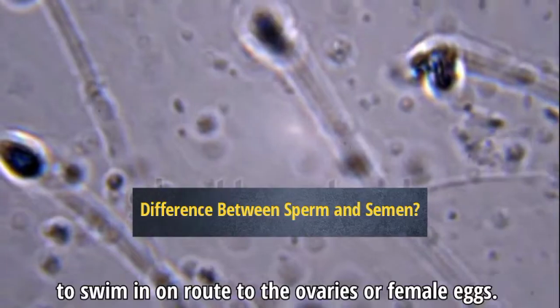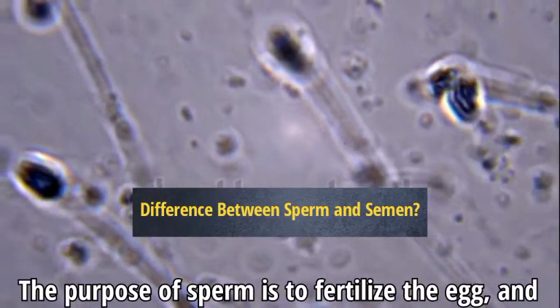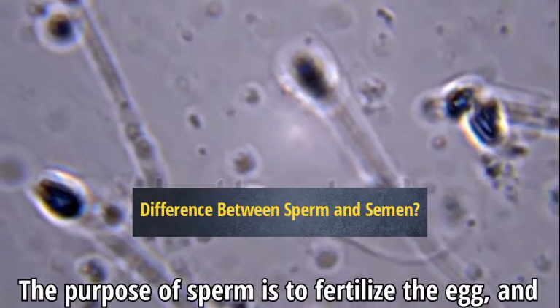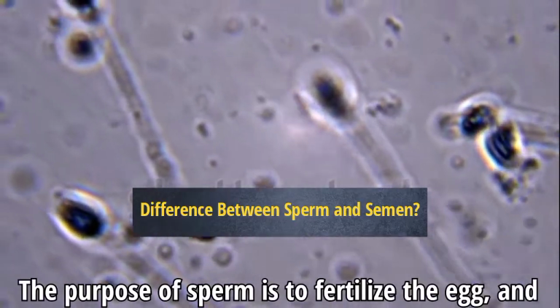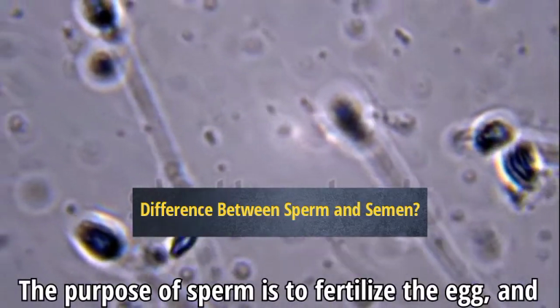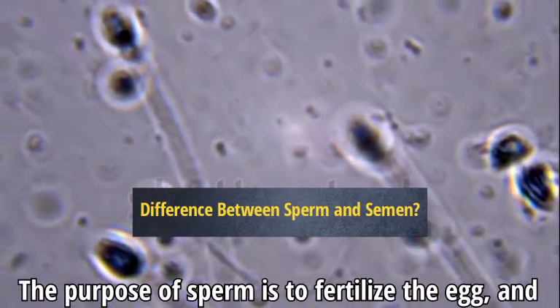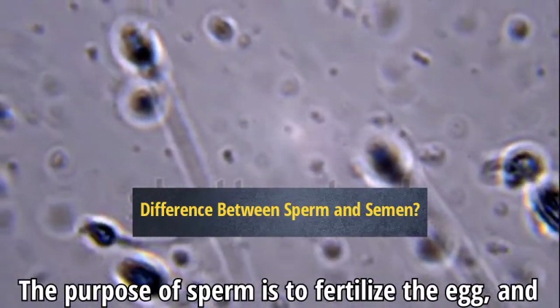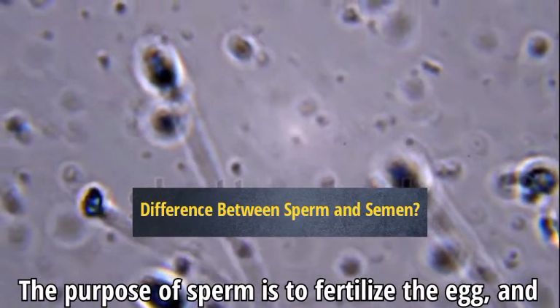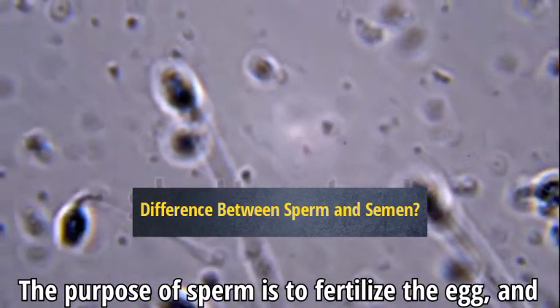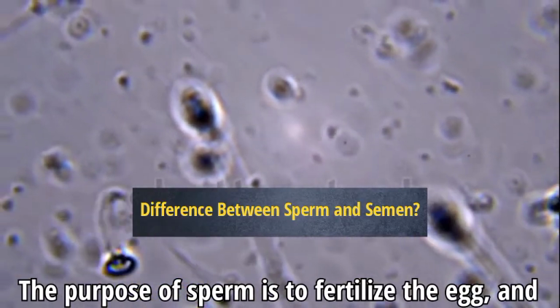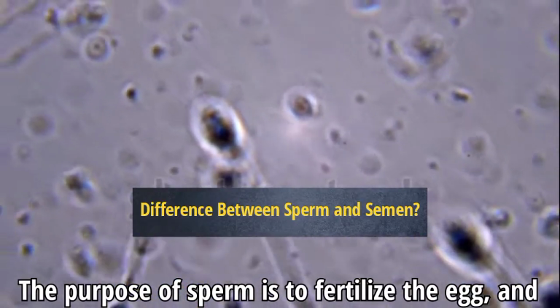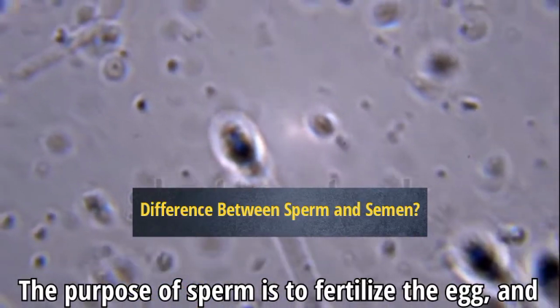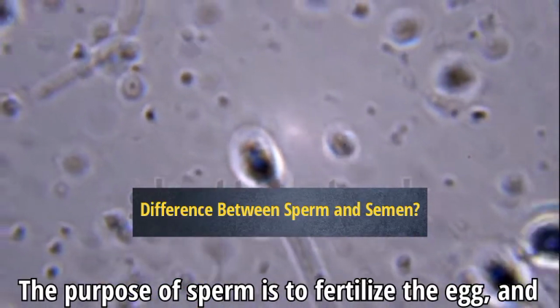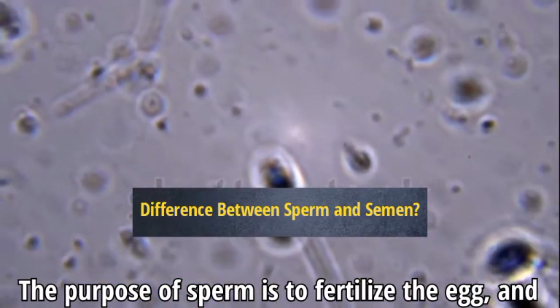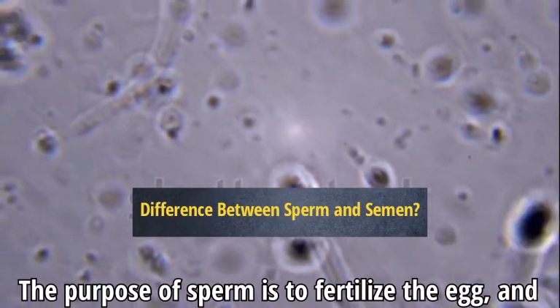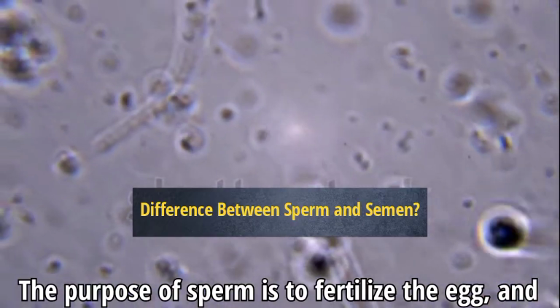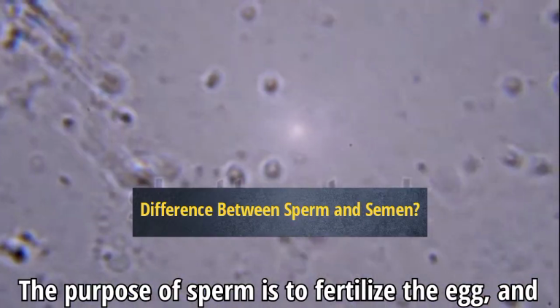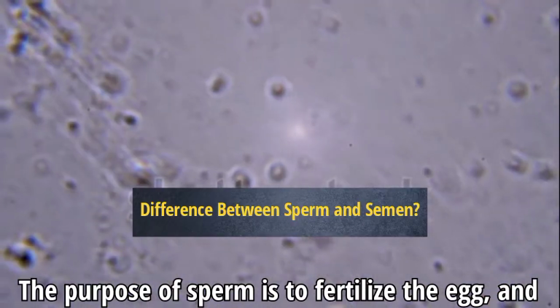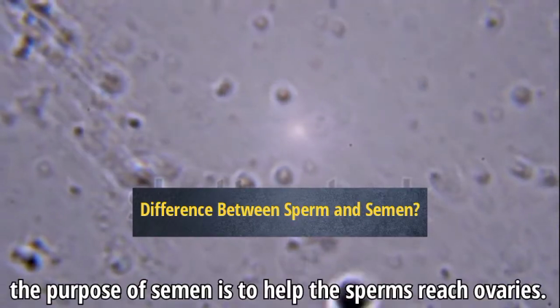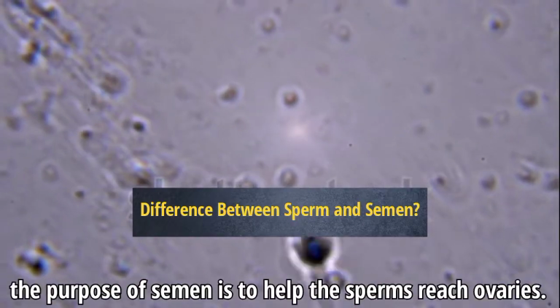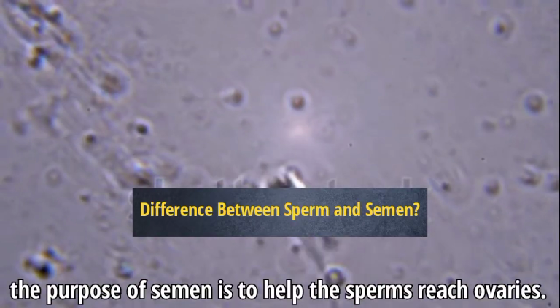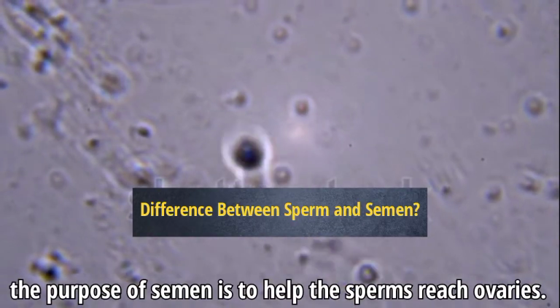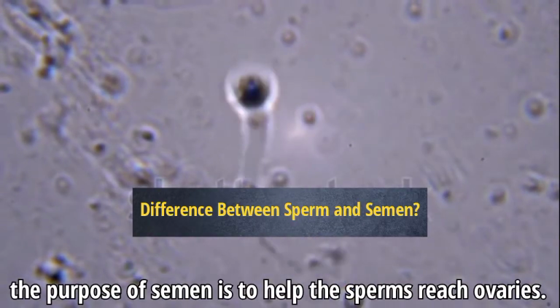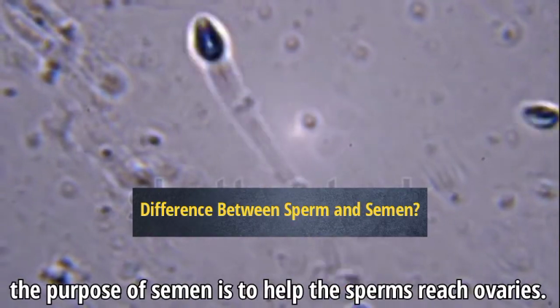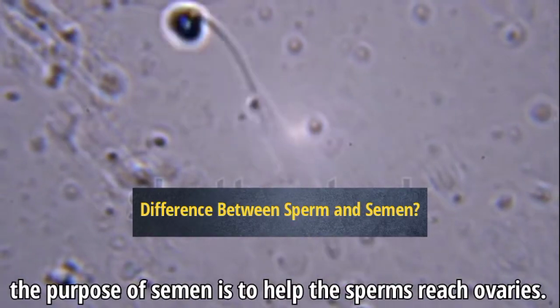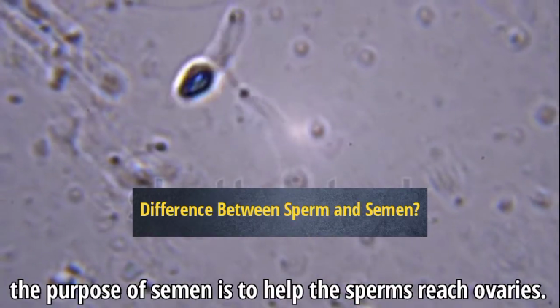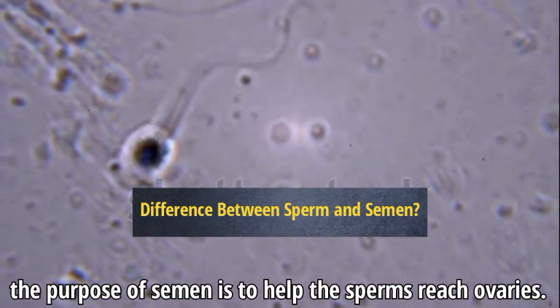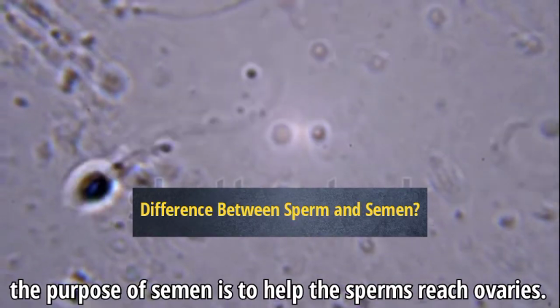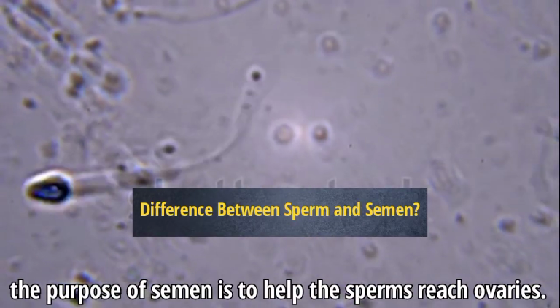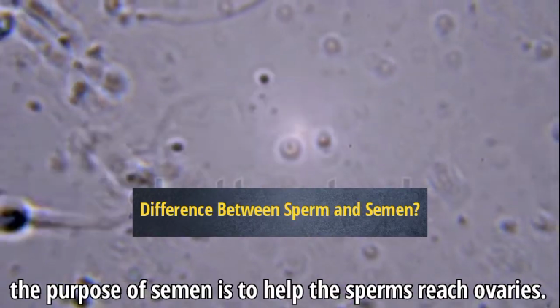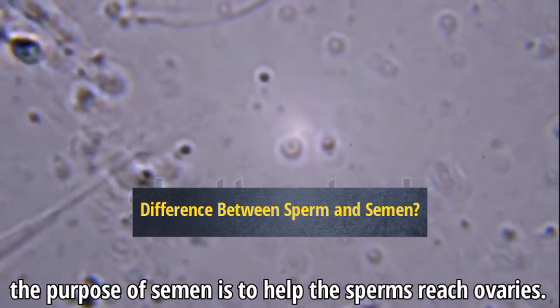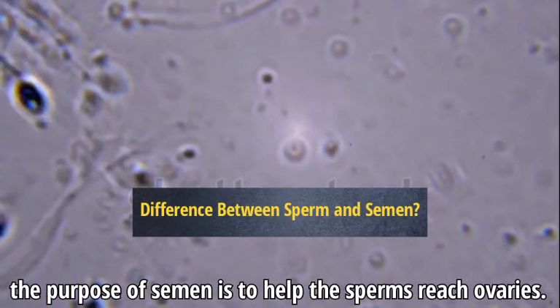The purpose of sperm is to fertilize the egg, and the purpose of semen is to help the sperm reach the ovaries.